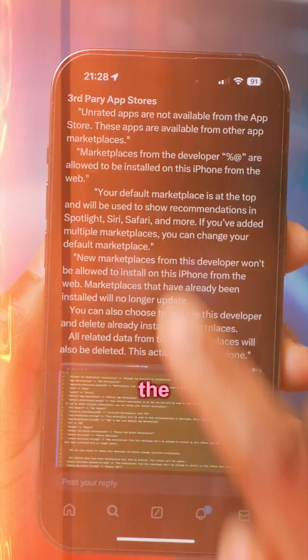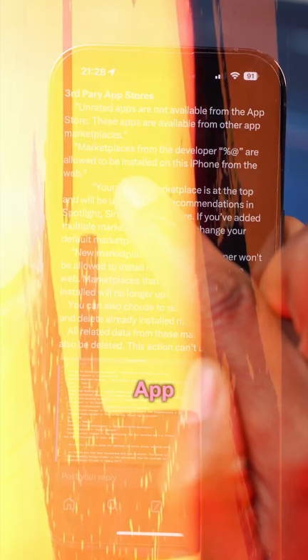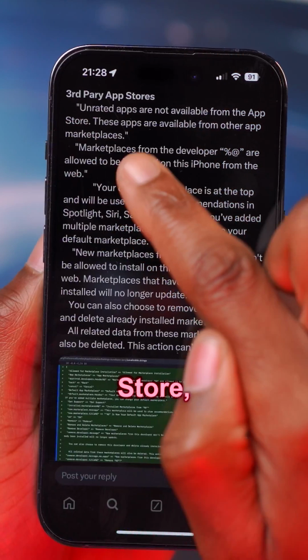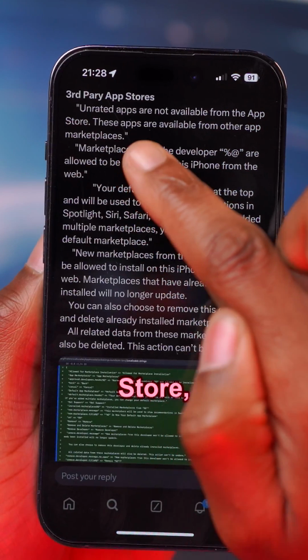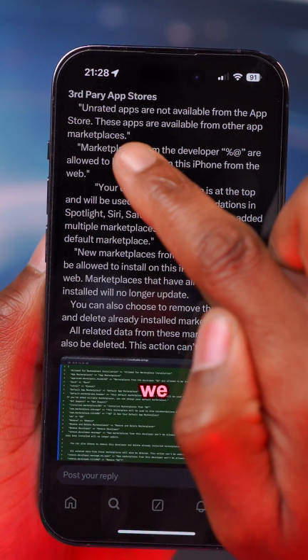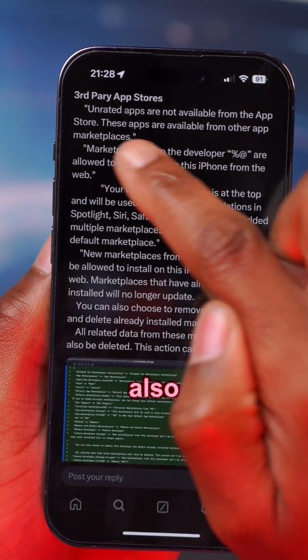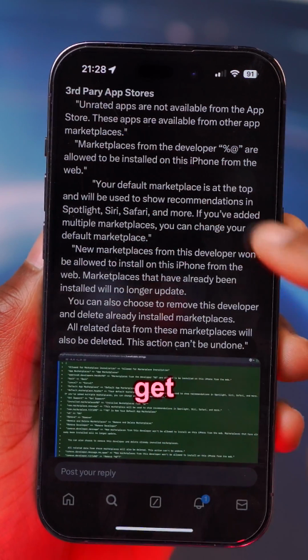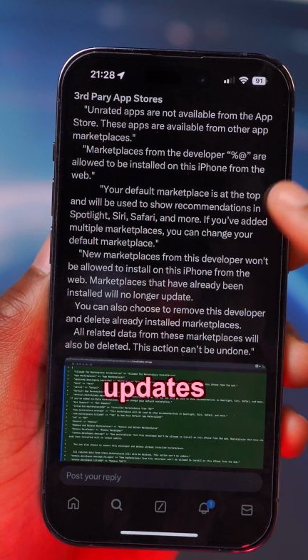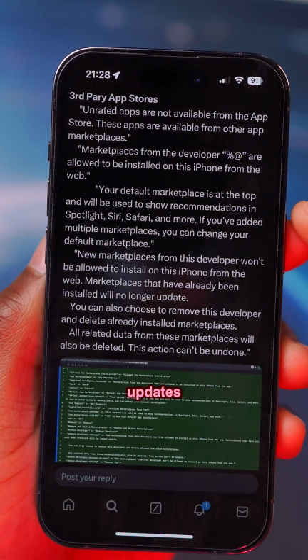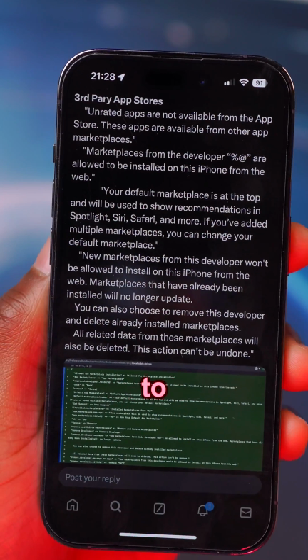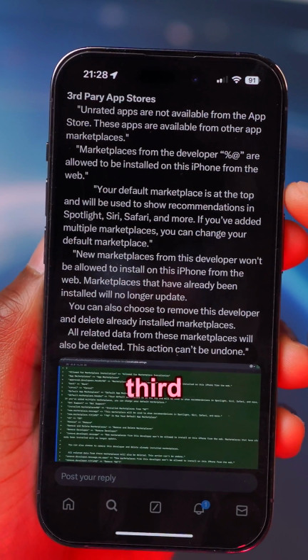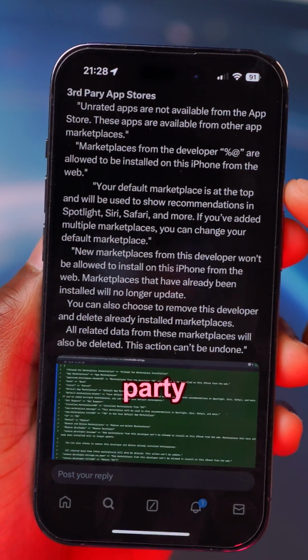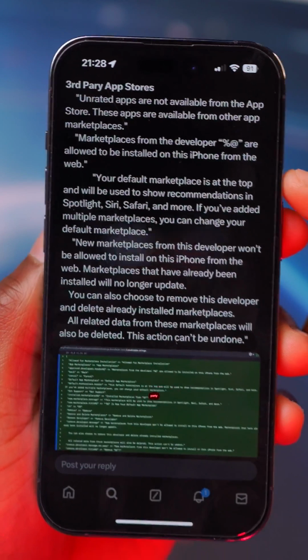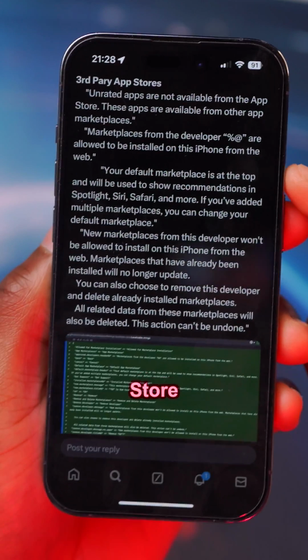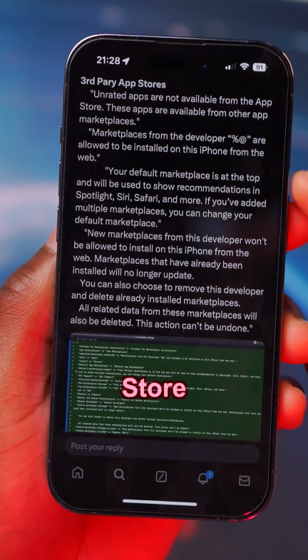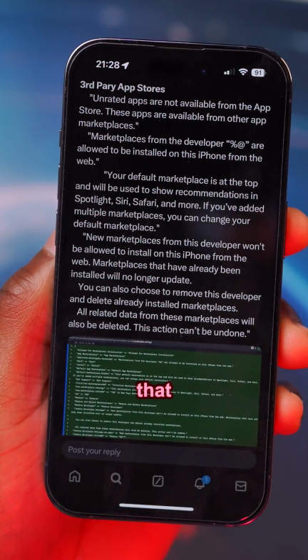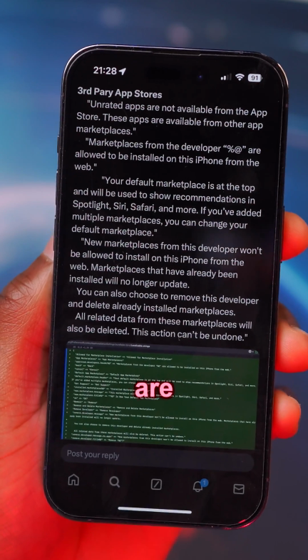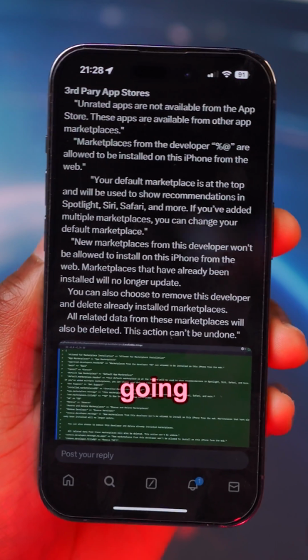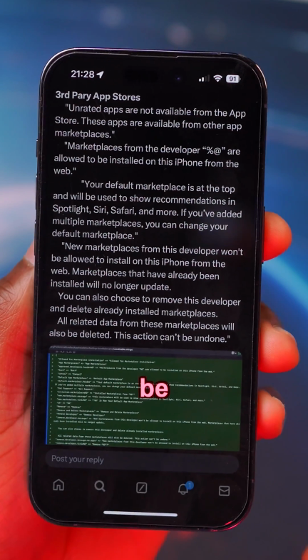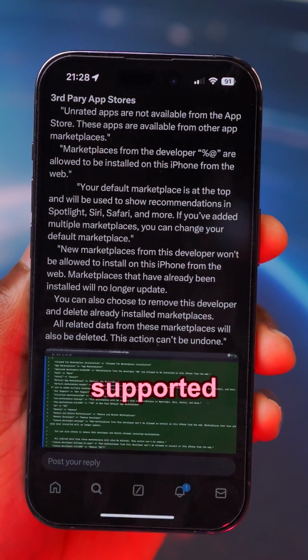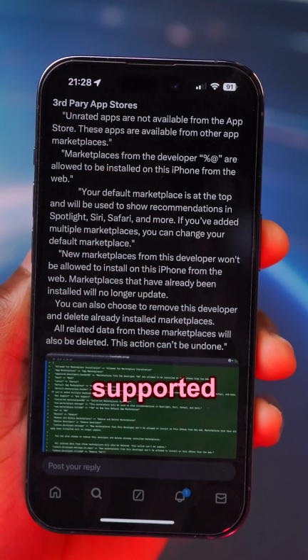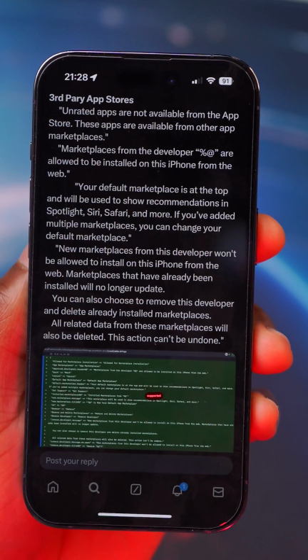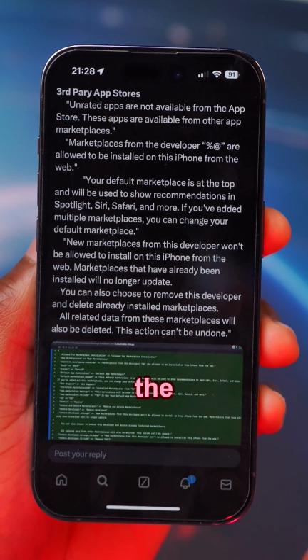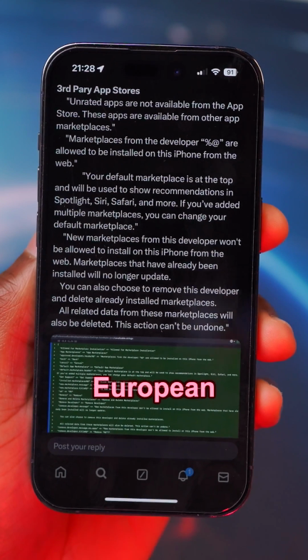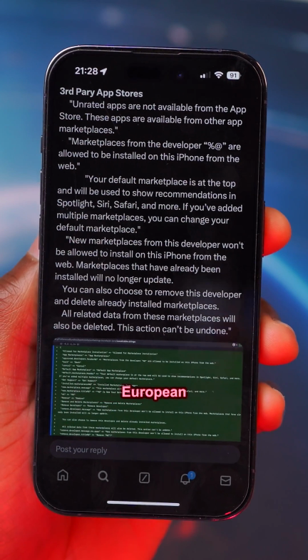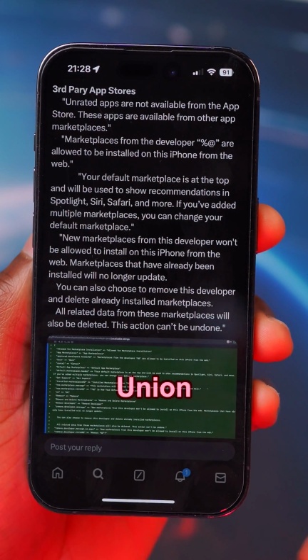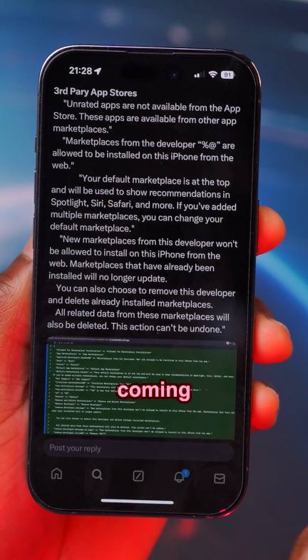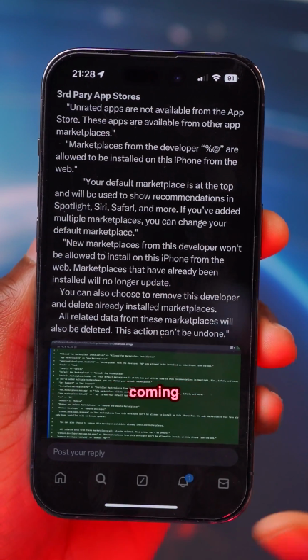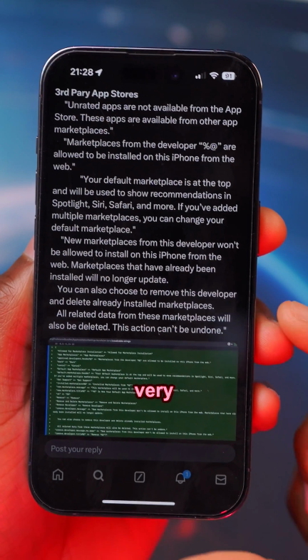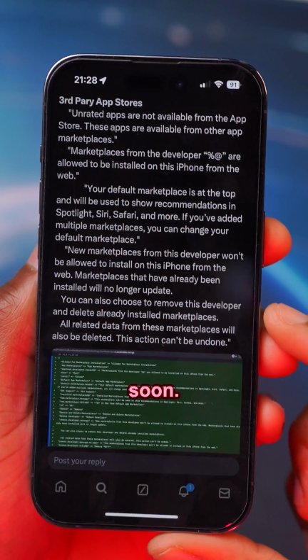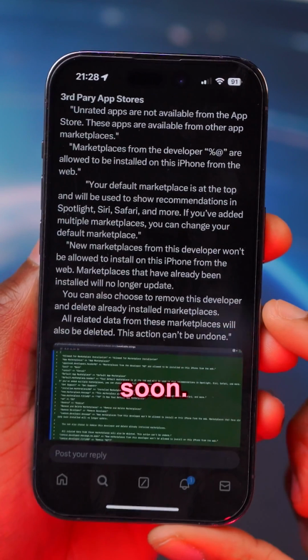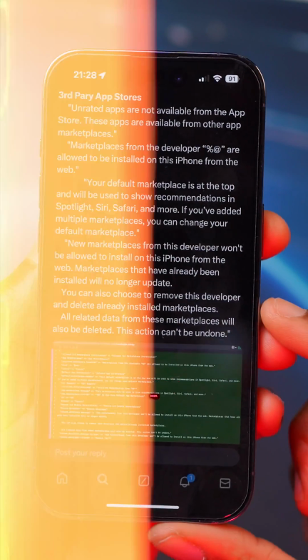For the App Store, we also get updates to third-party app stores that are going to be supported in the European Union coming up very soon.